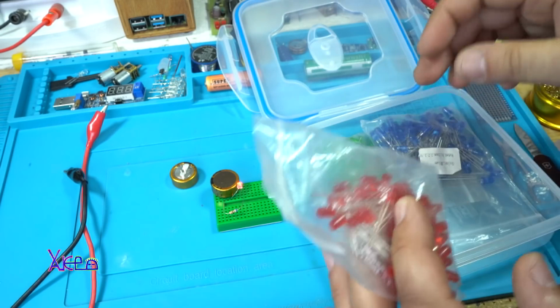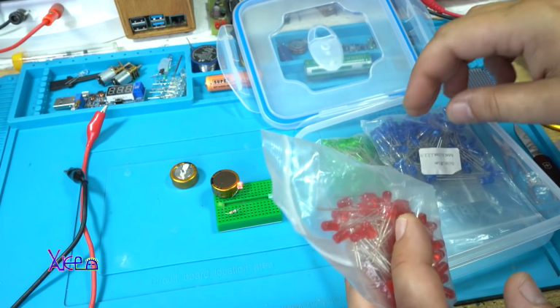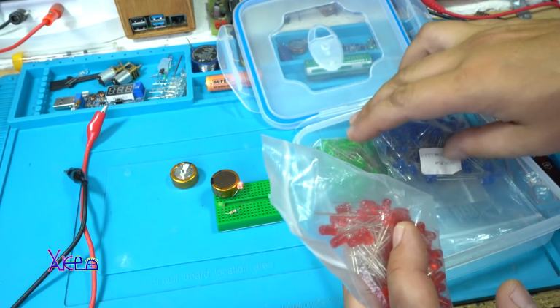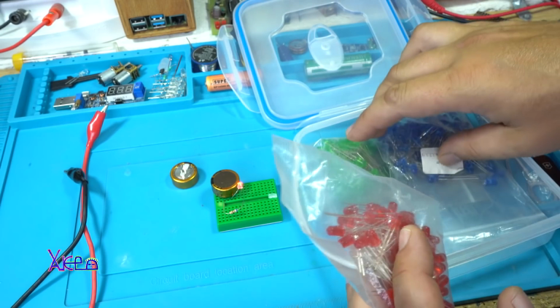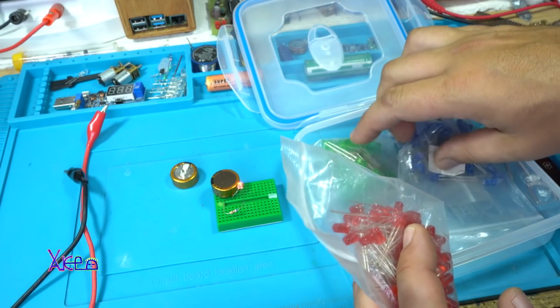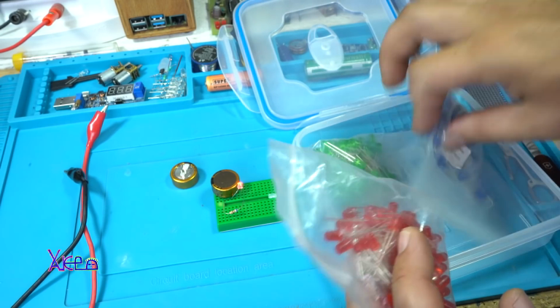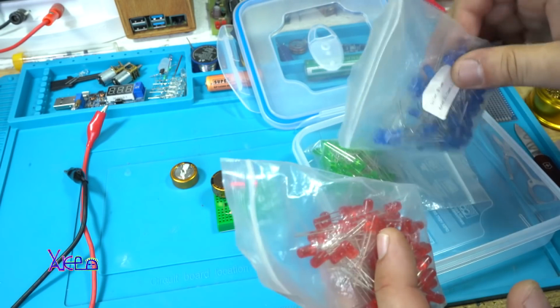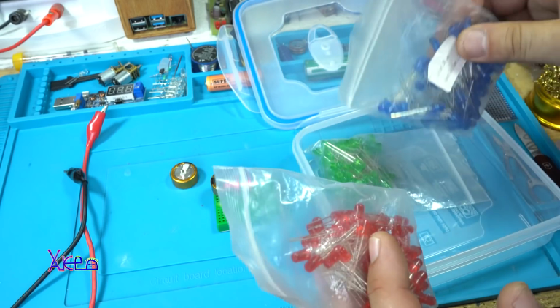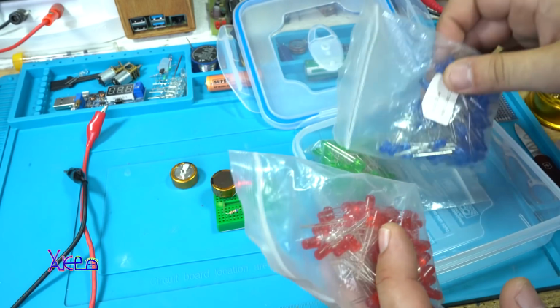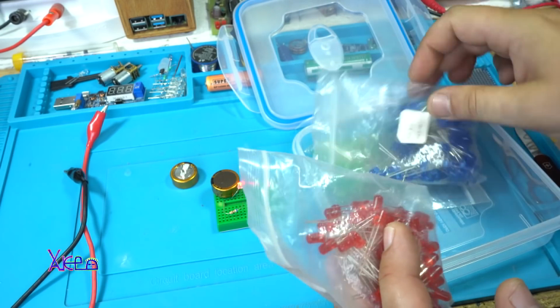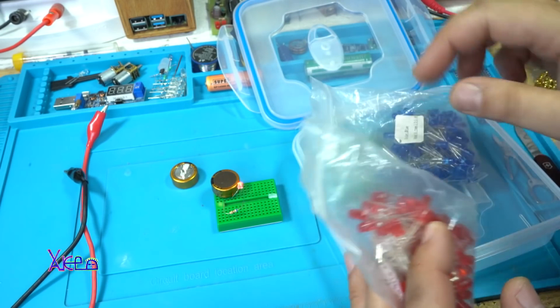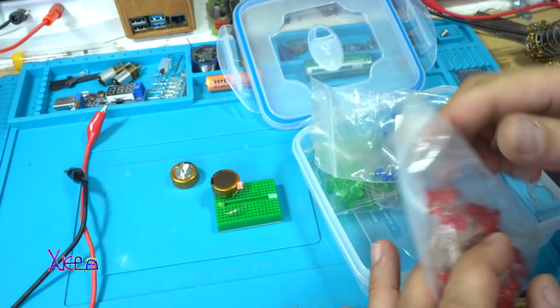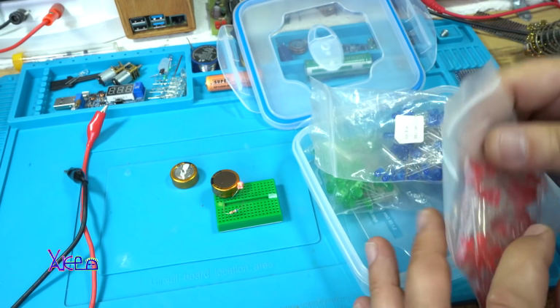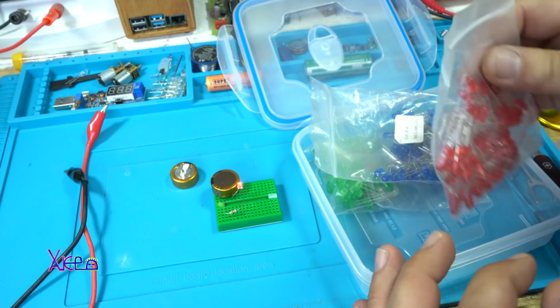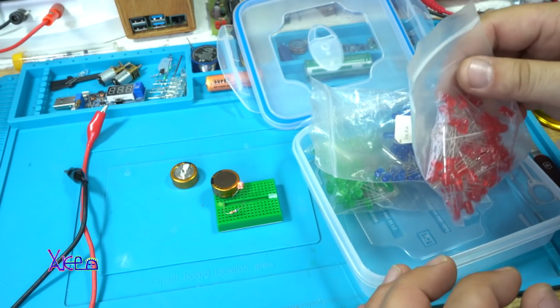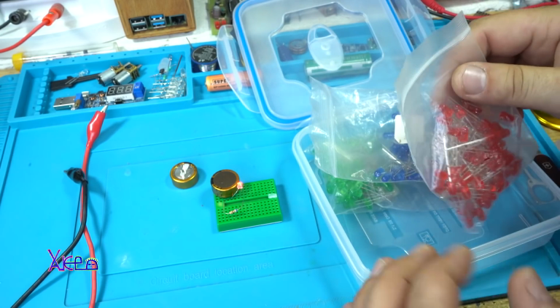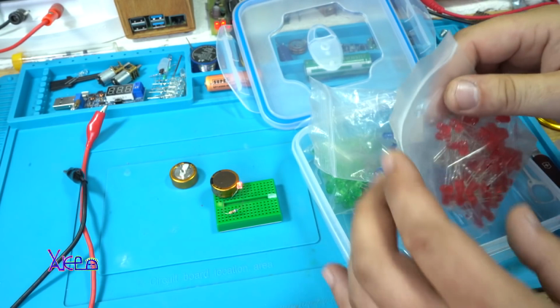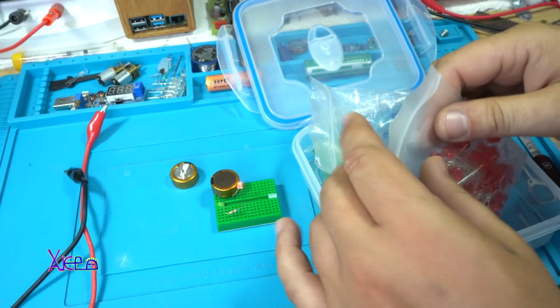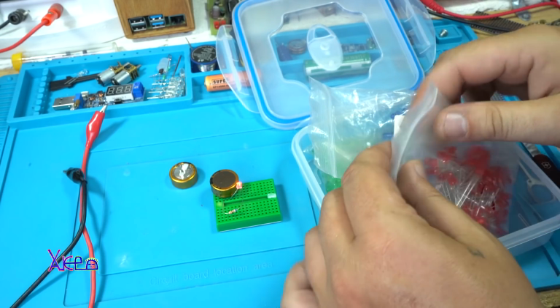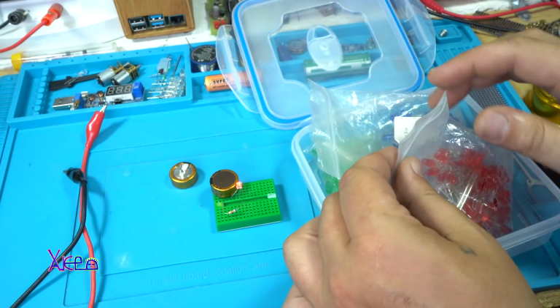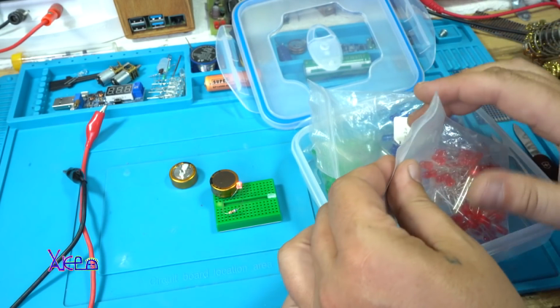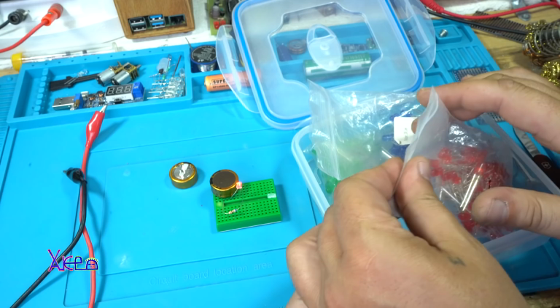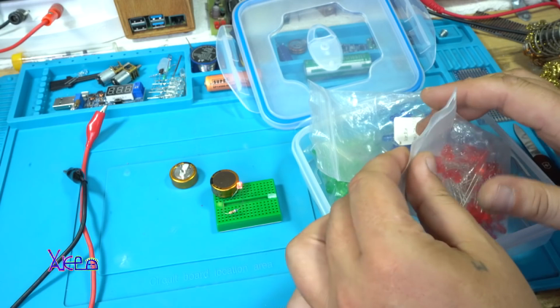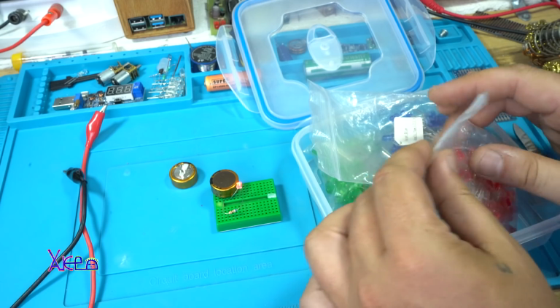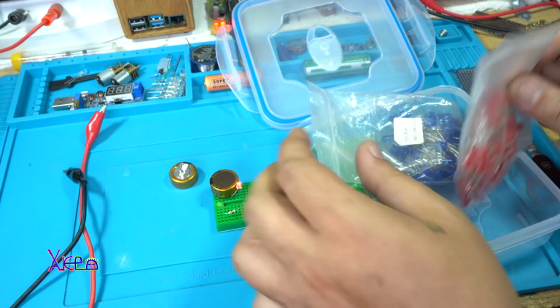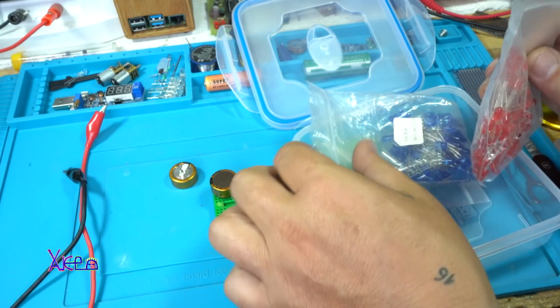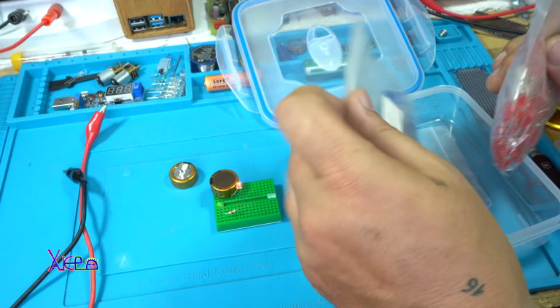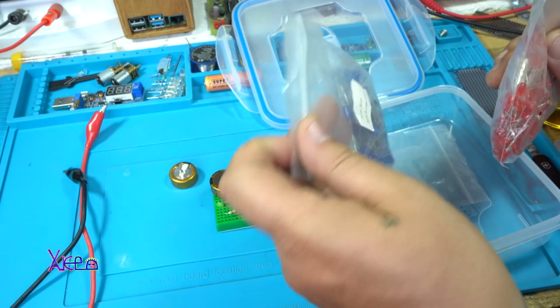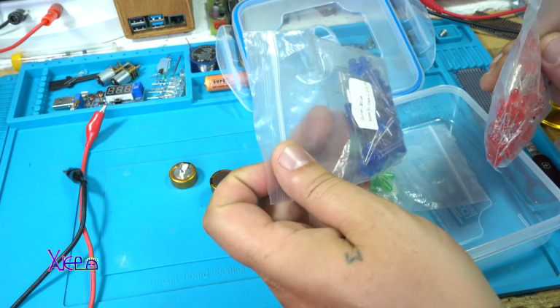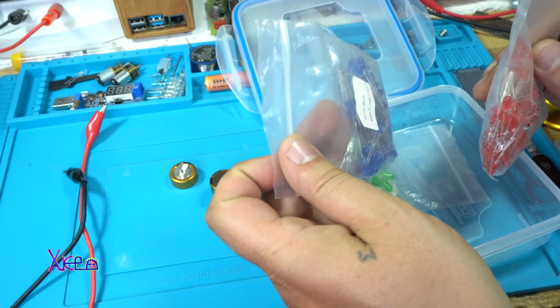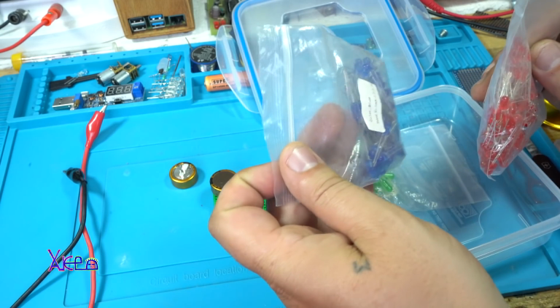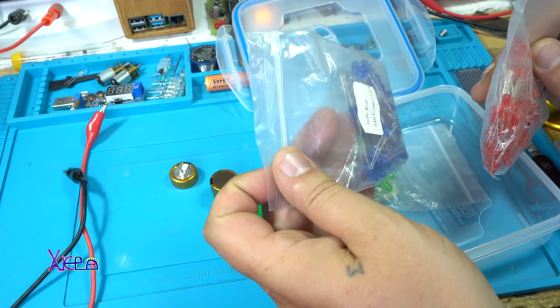Here I have 3 colors of self-blinking LEDs, 5mm, that I purchased a couple of months ago.